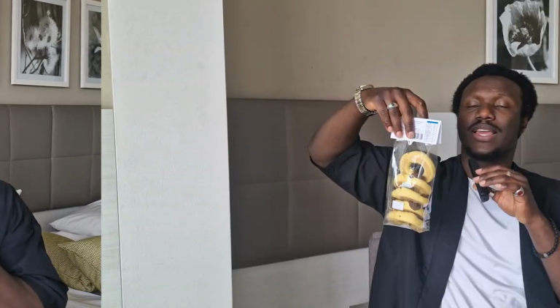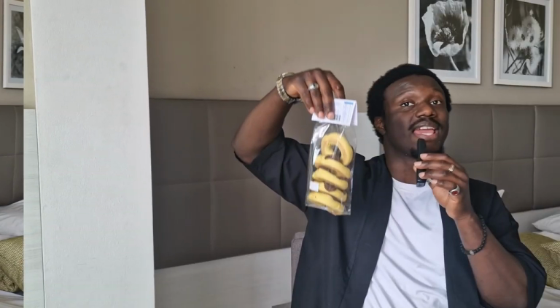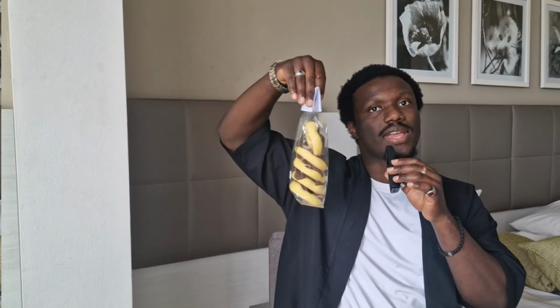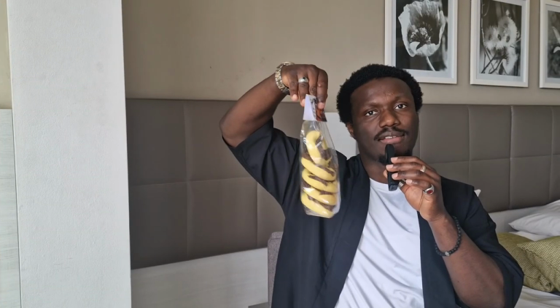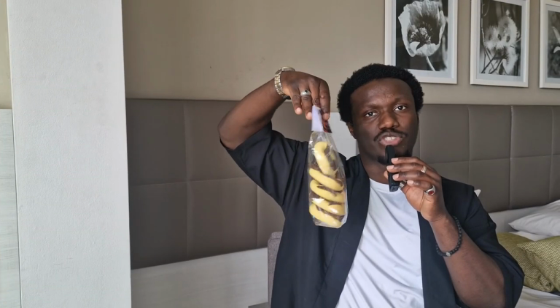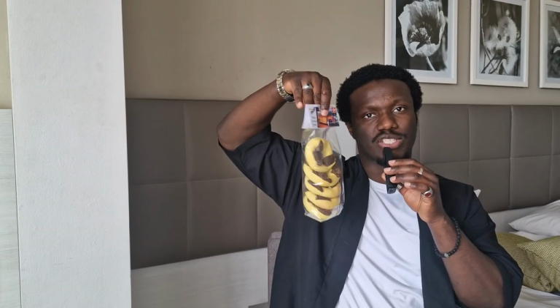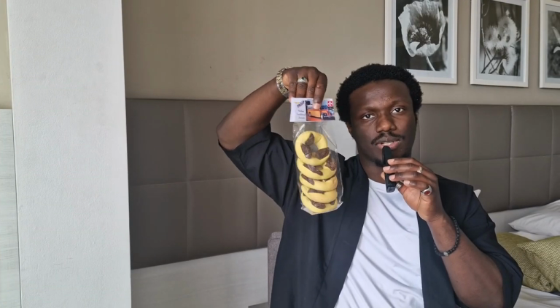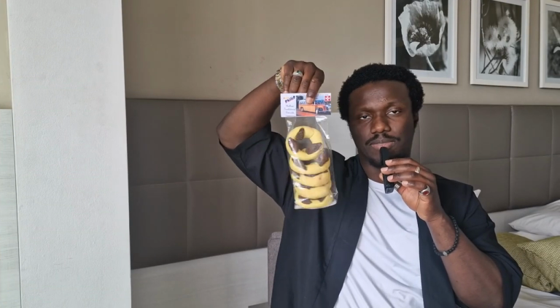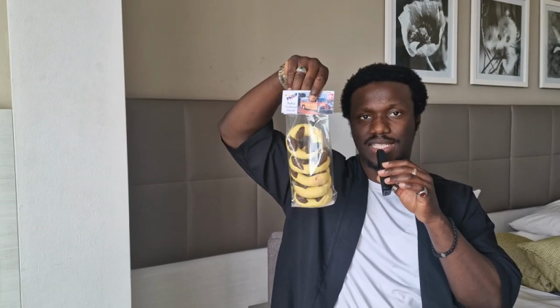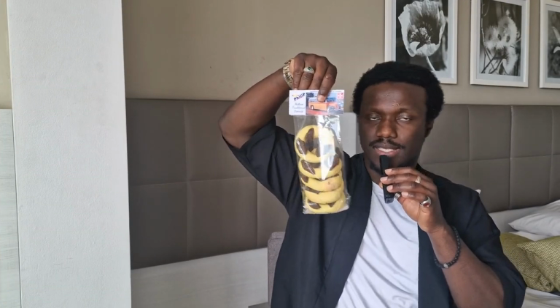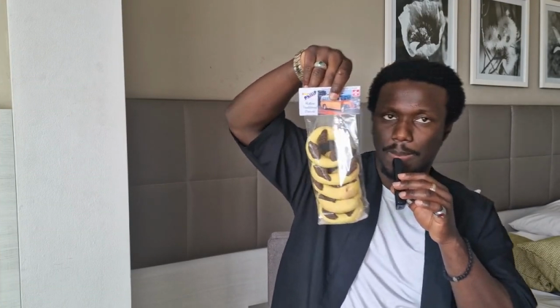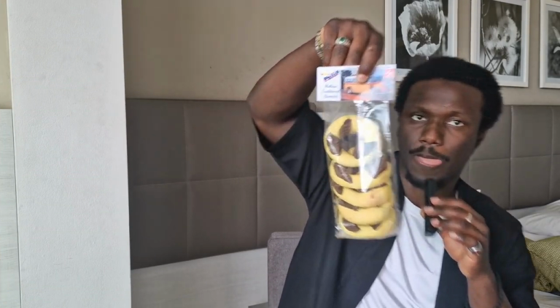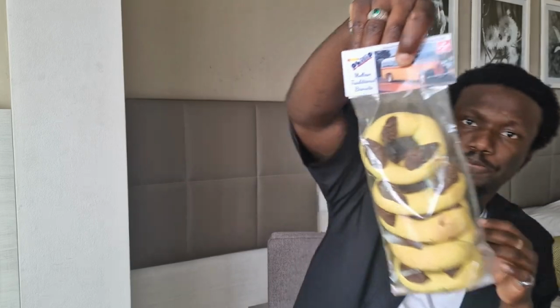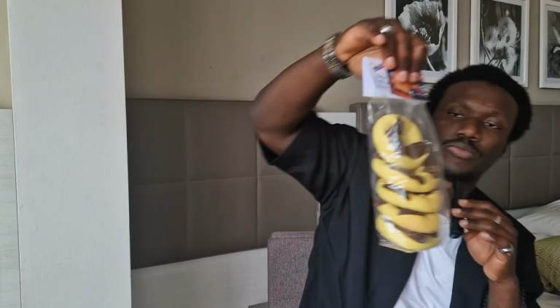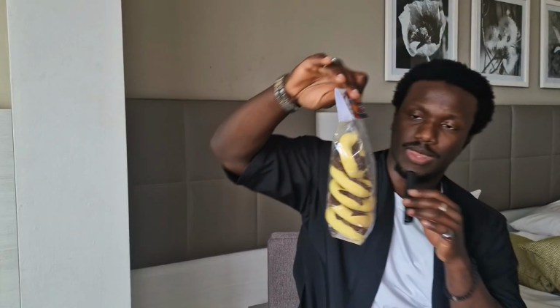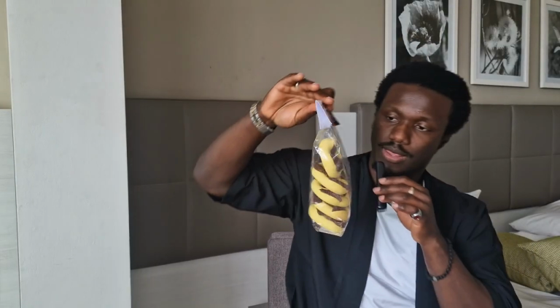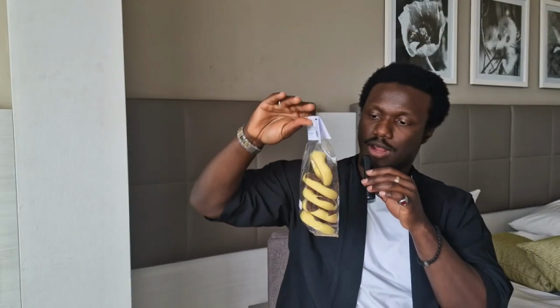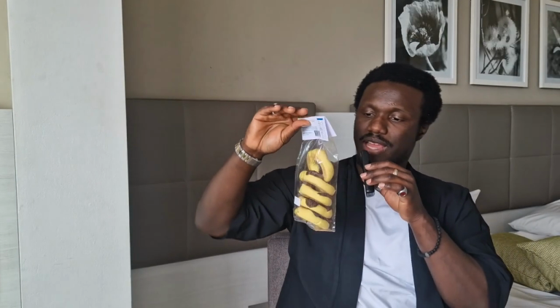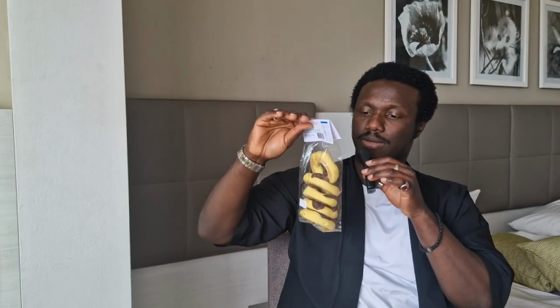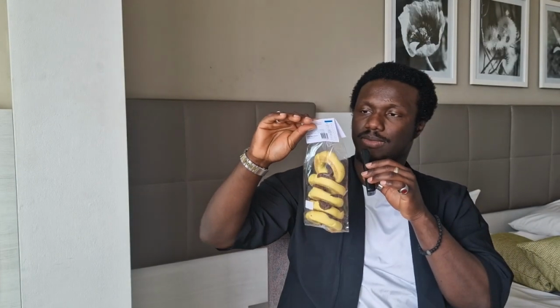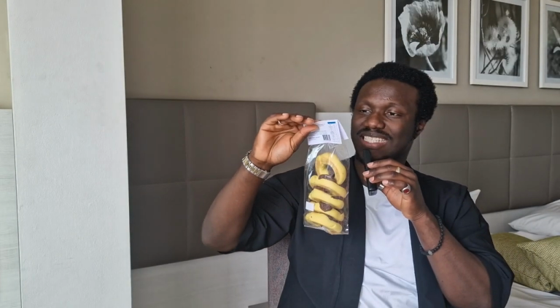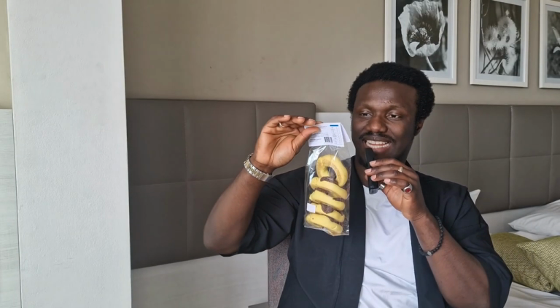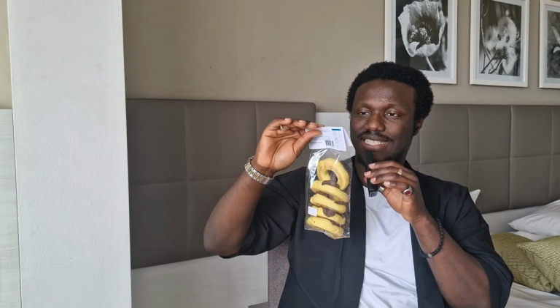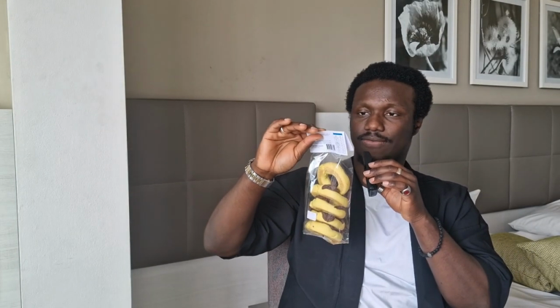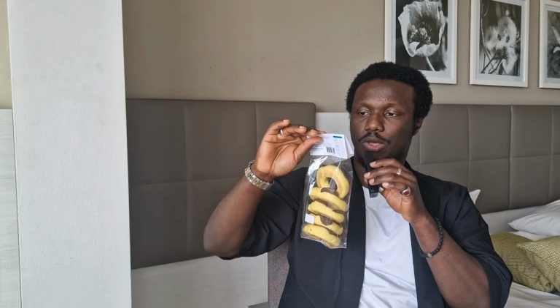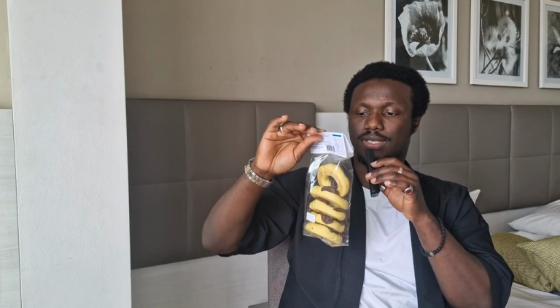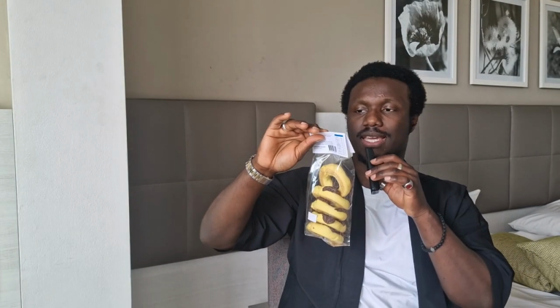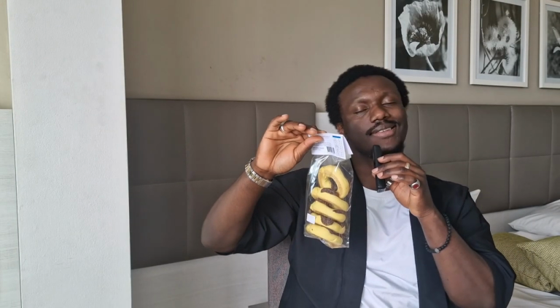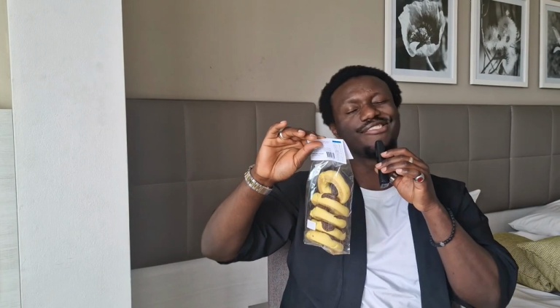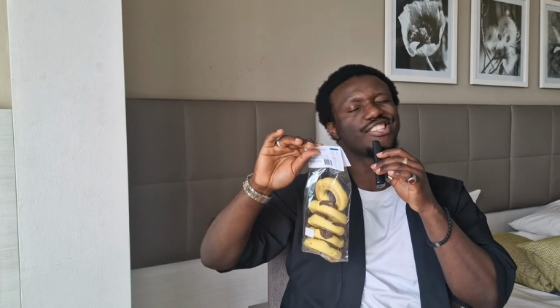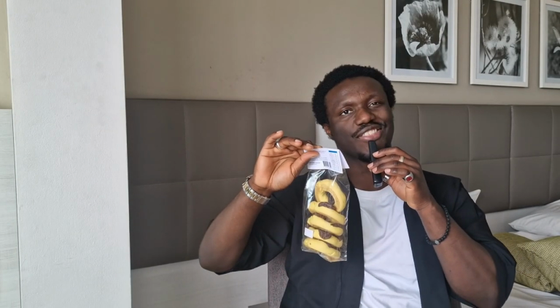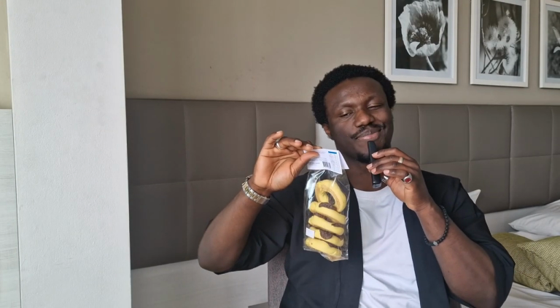Here we have some traditional Maltese biscuits. They're made from dates if I'm not mistaken. Let's try them.